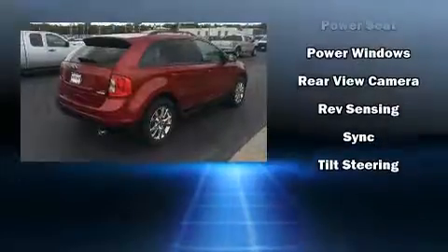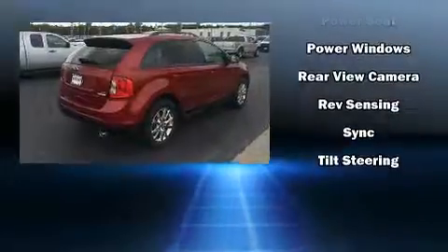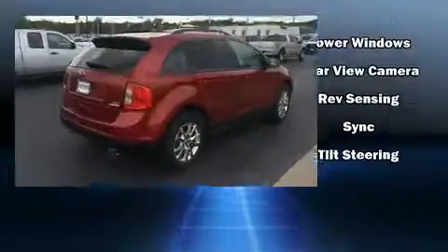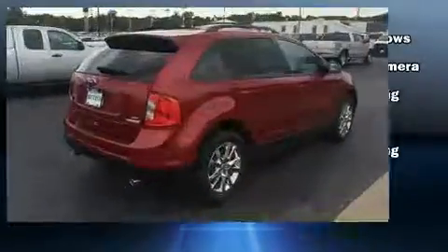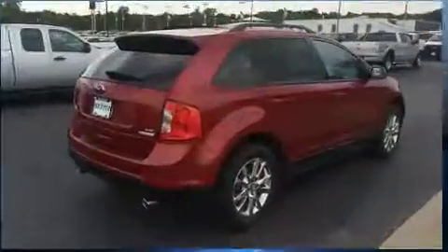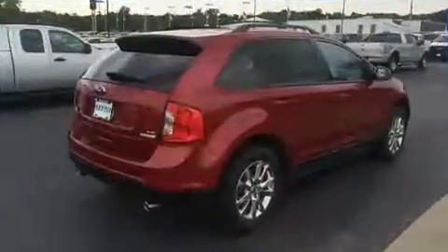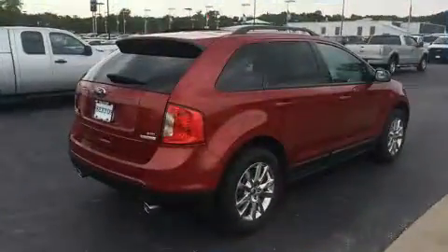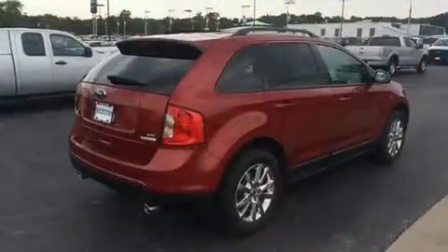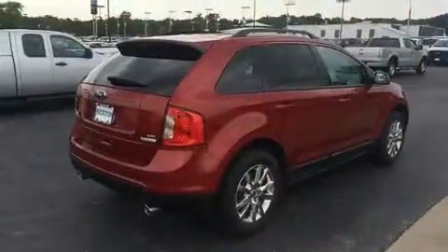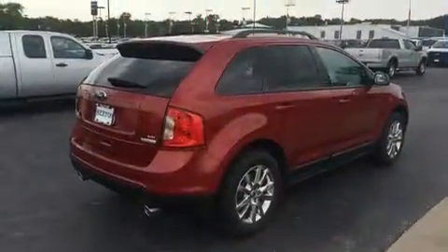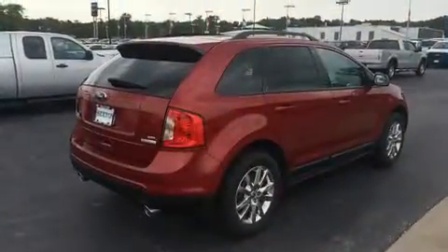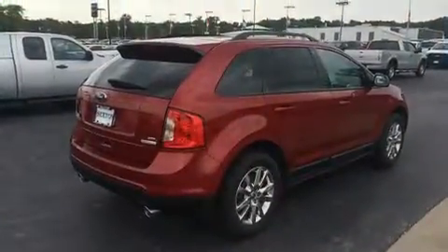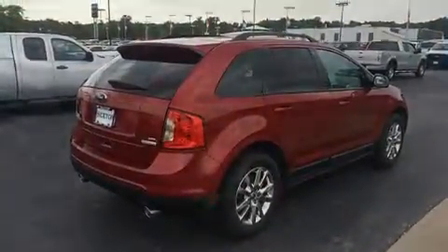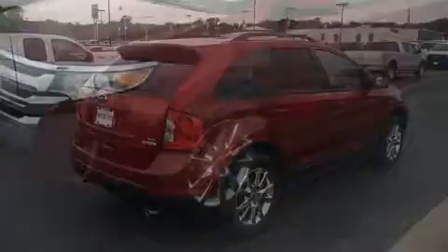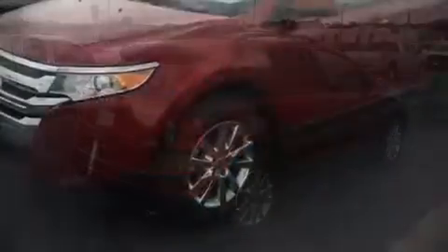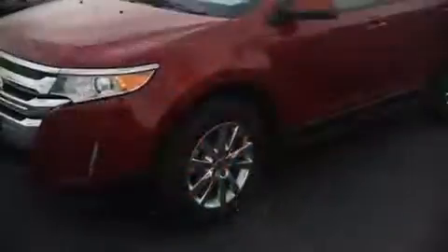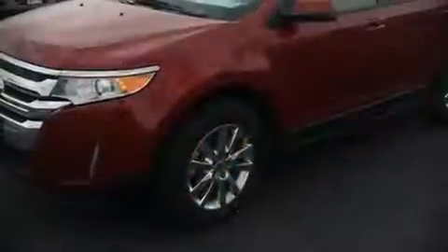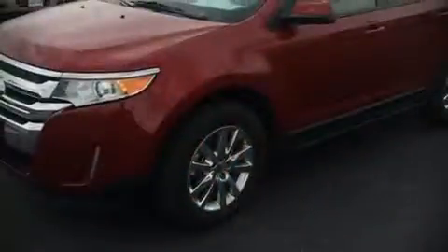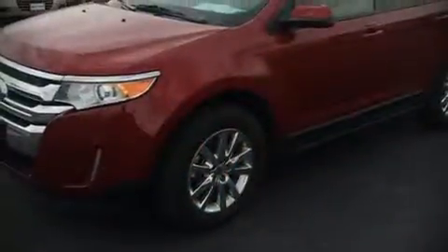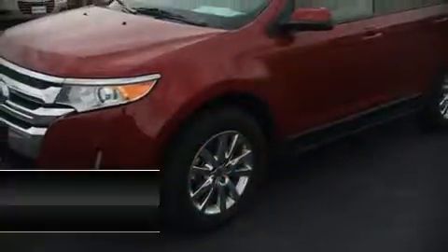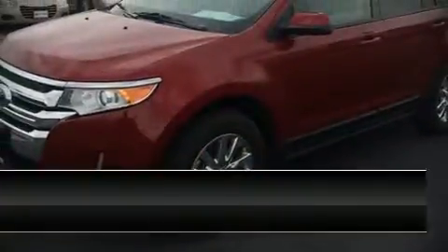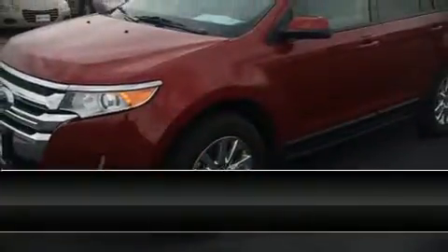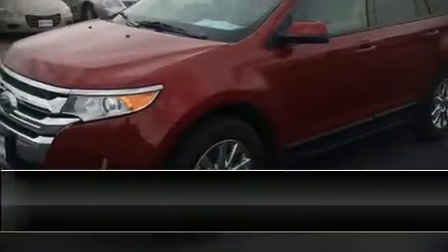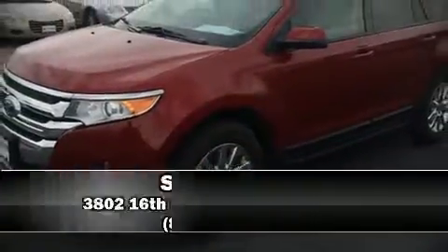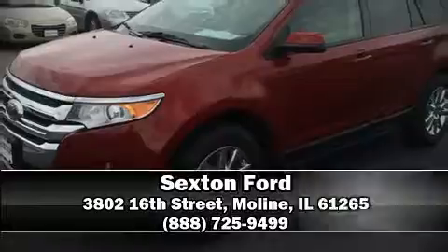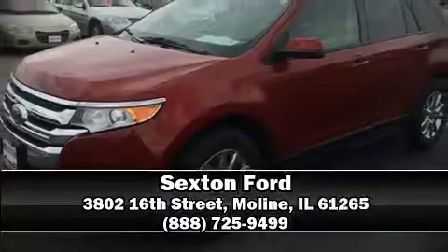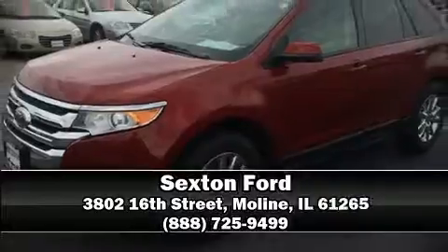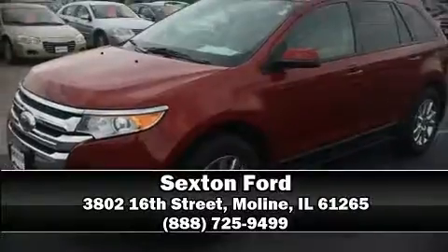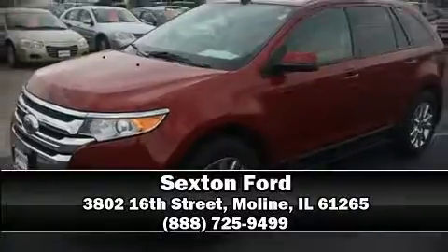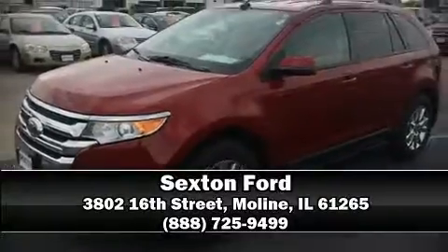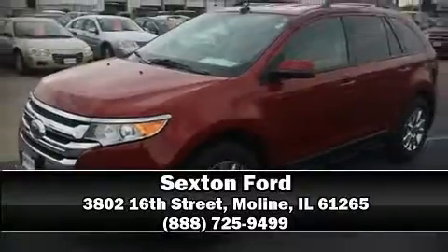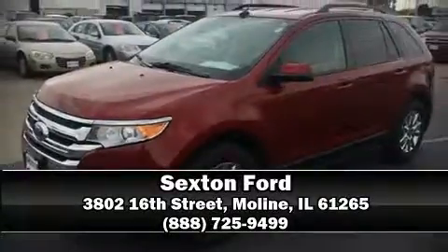Brake Assist technology provides extra pressure when applying the brakes. Our sales staff will help you find the vehicle that you've been searching for. Come on in and take a test drive.